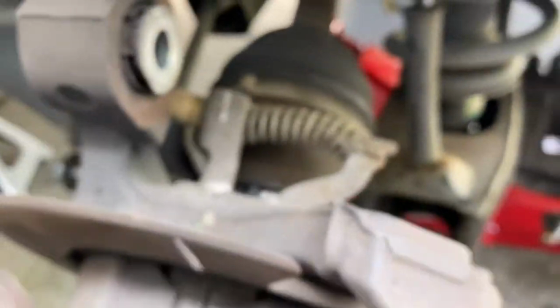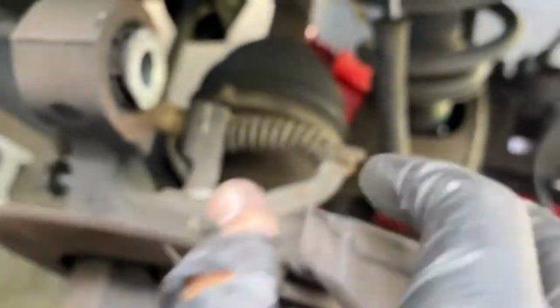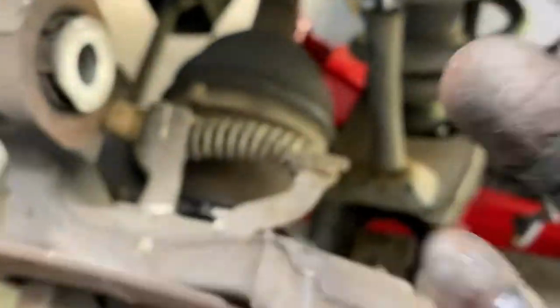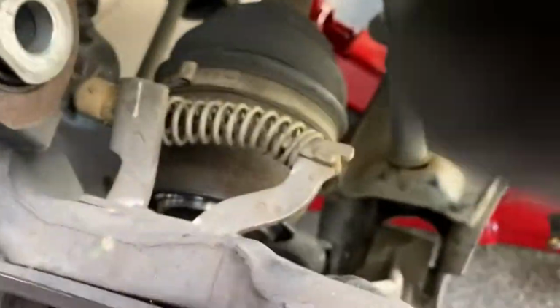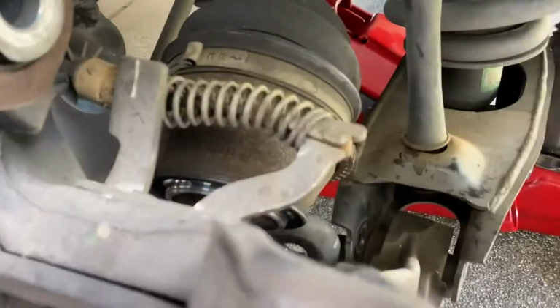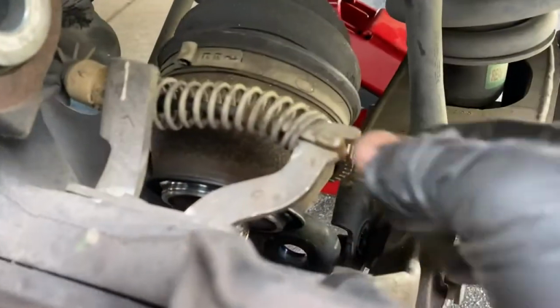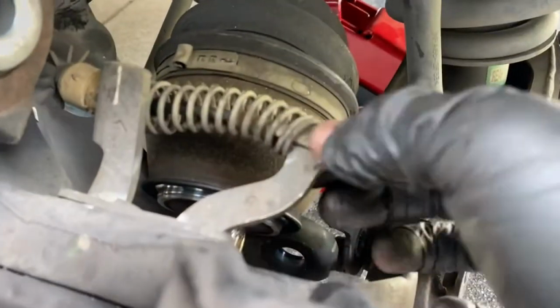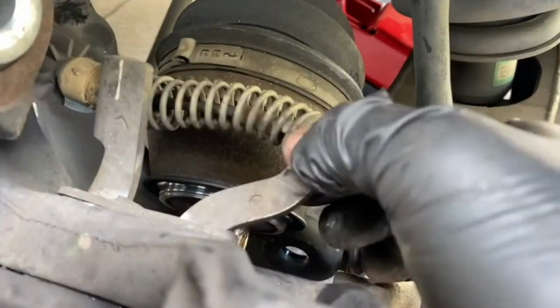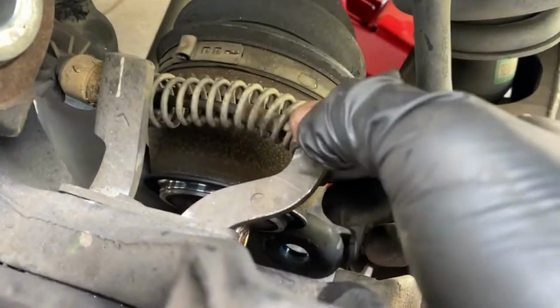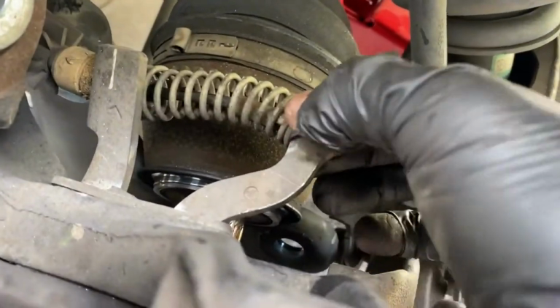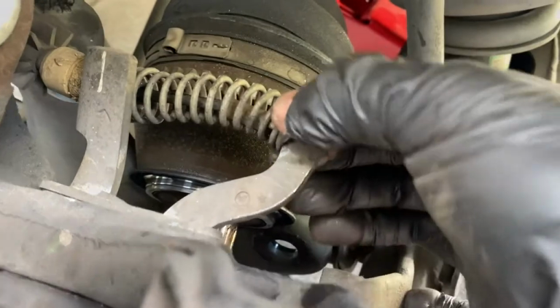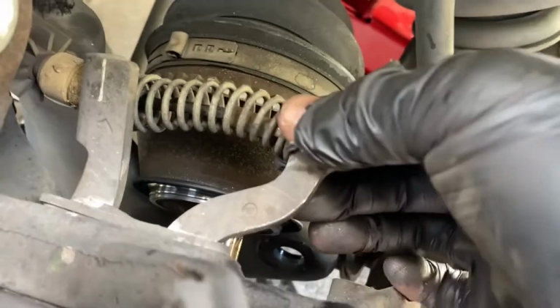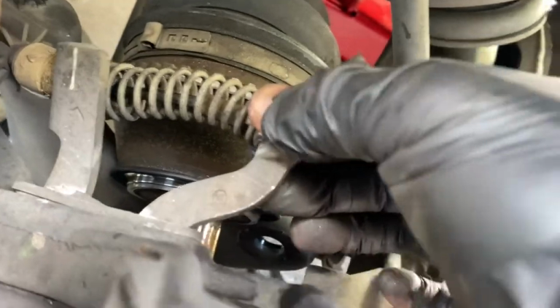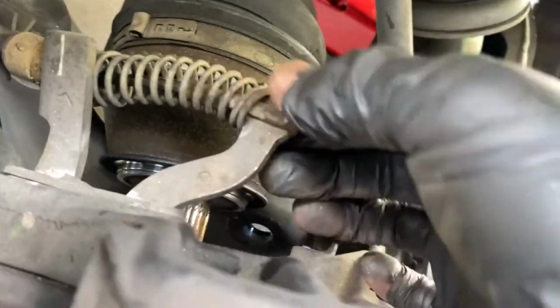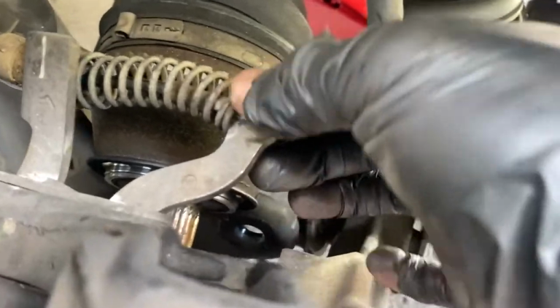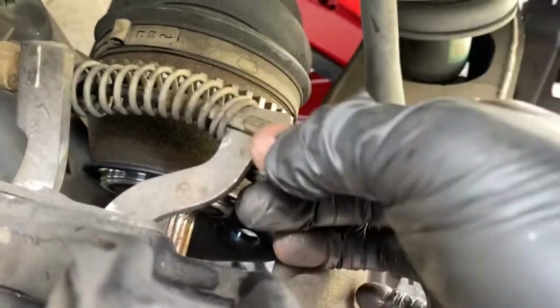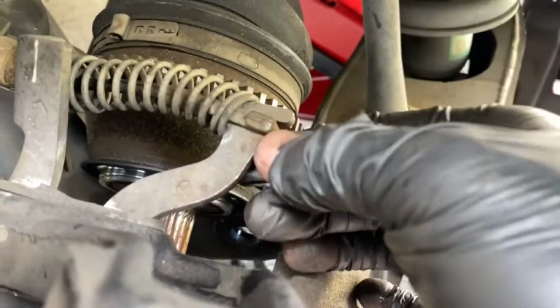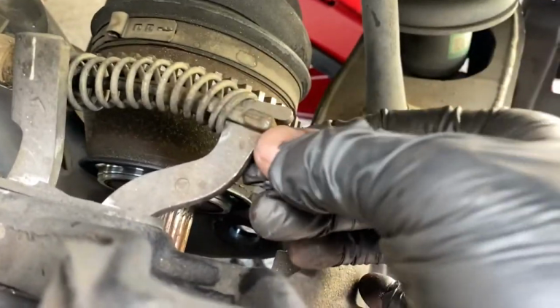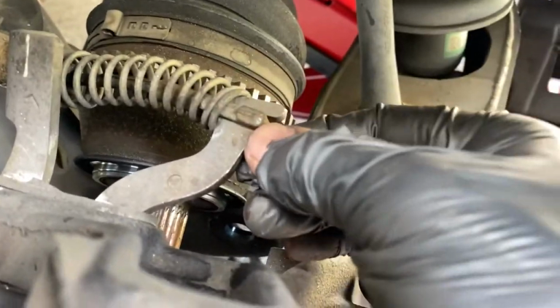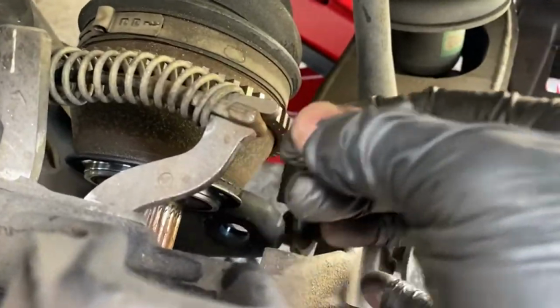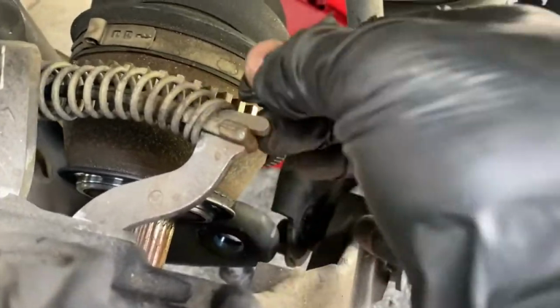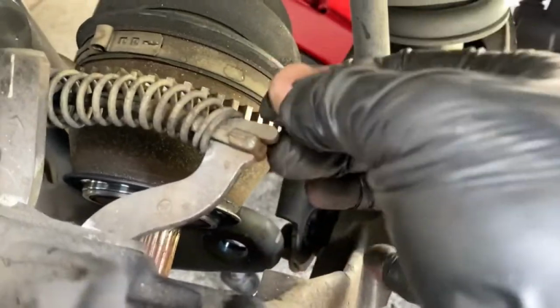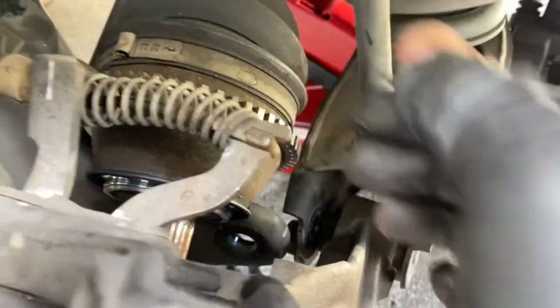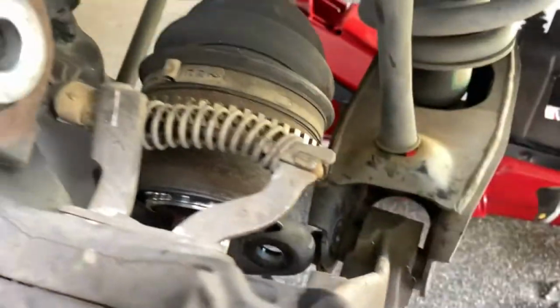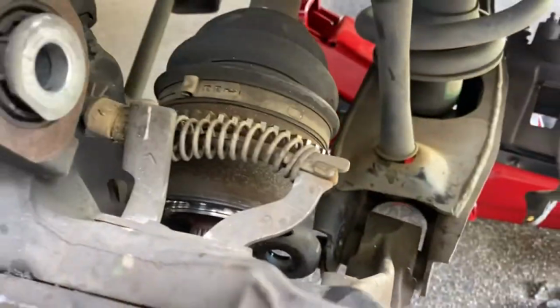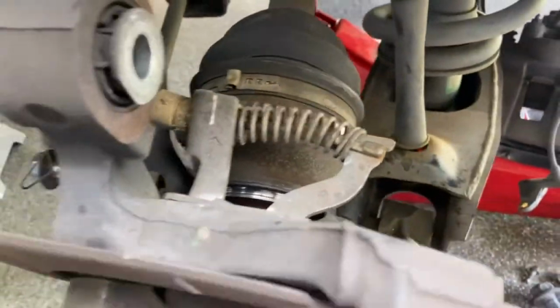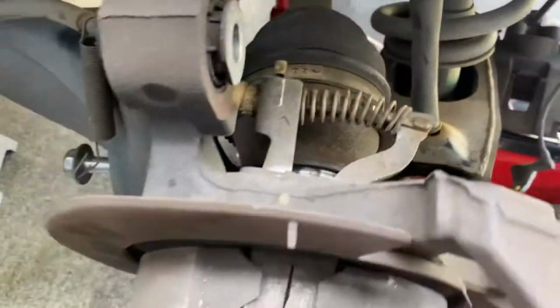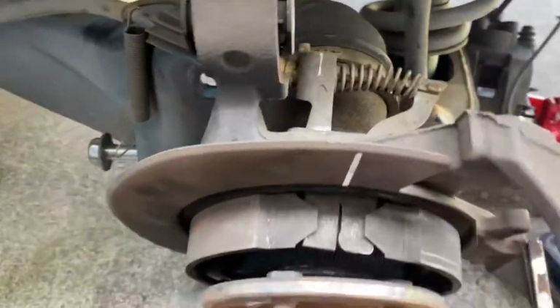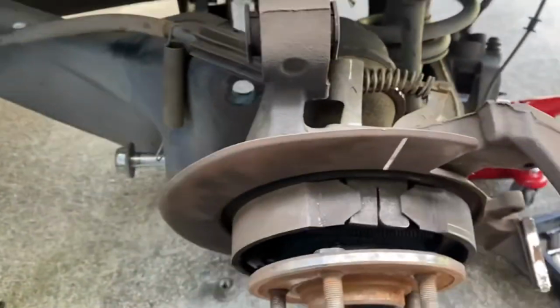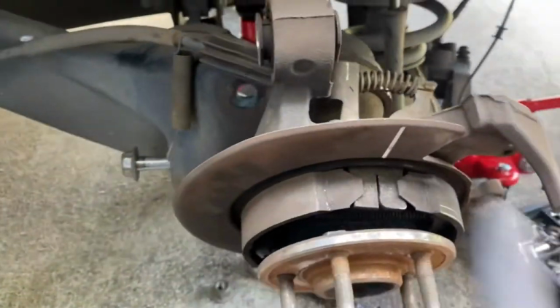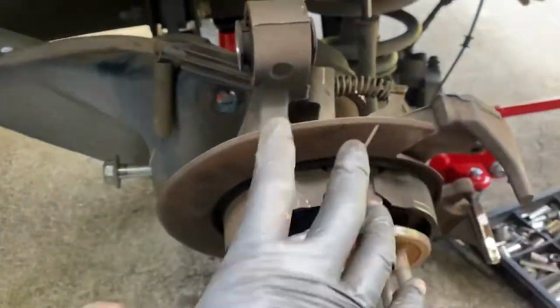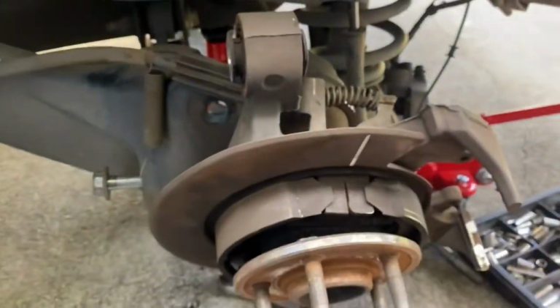The parking cable is just what it looks like, so we're going to take the whole assembly out. Then we're going to compress the piston back a little bit and unhook this one.